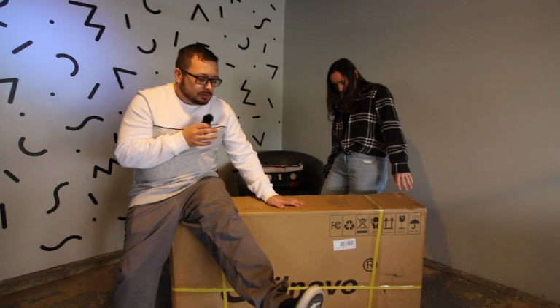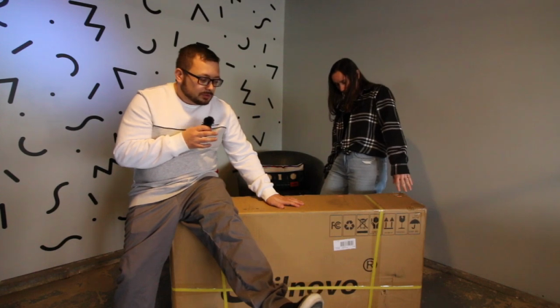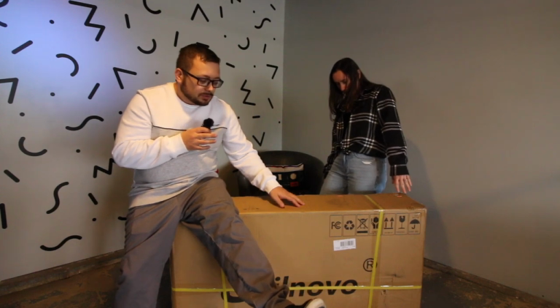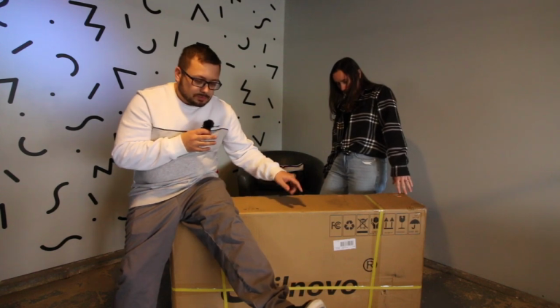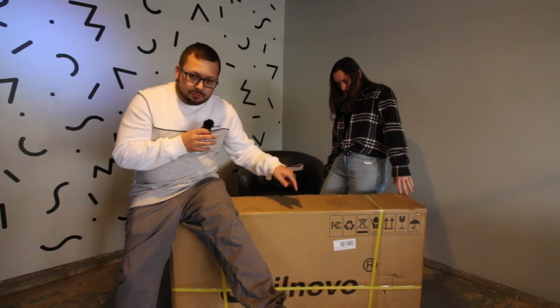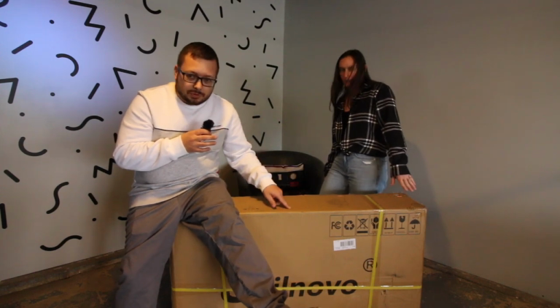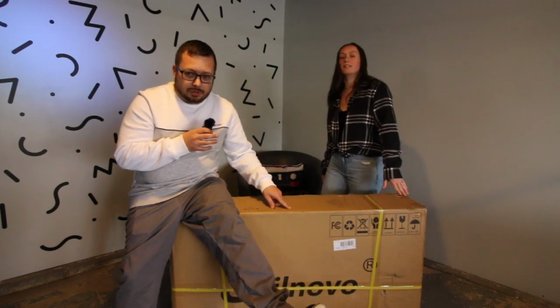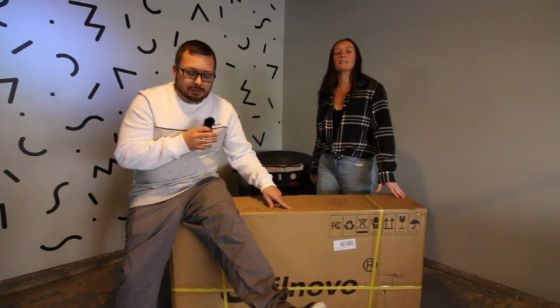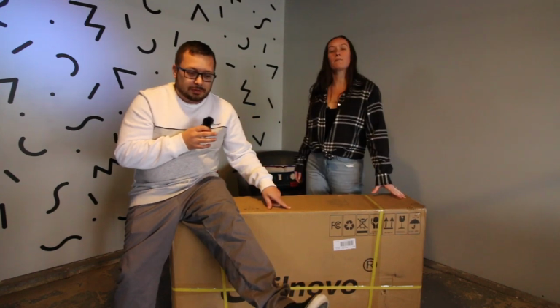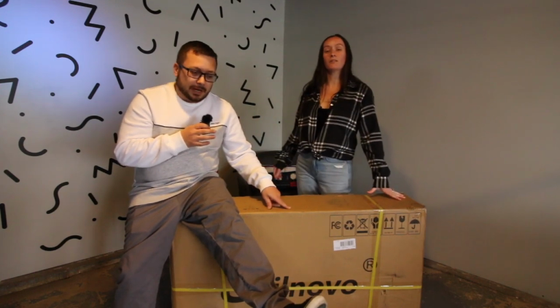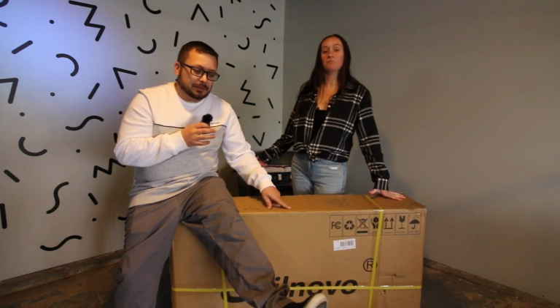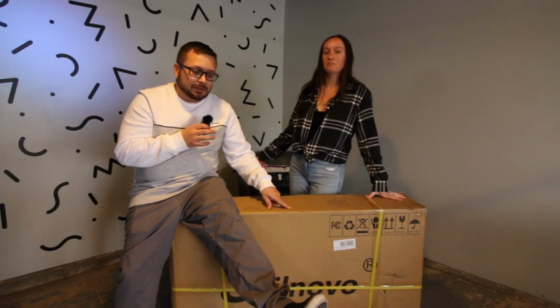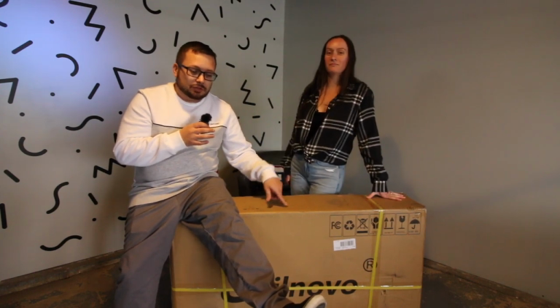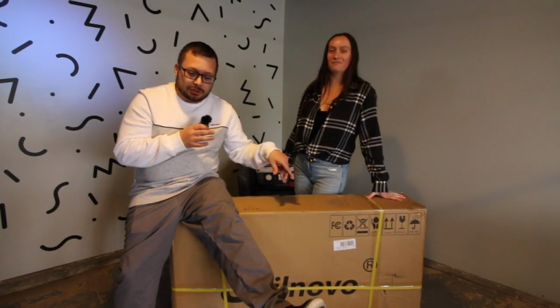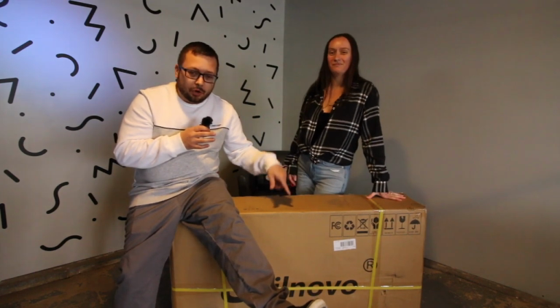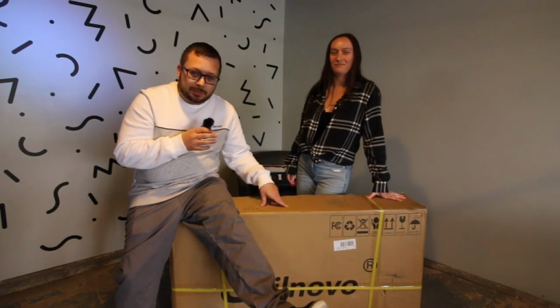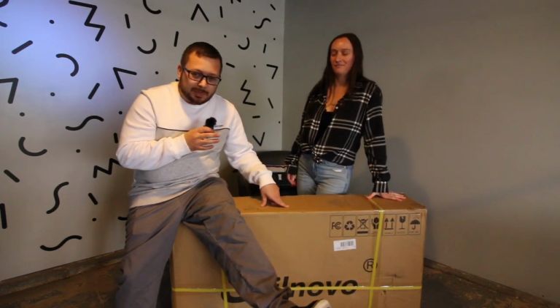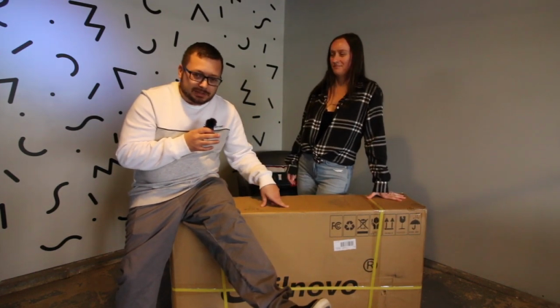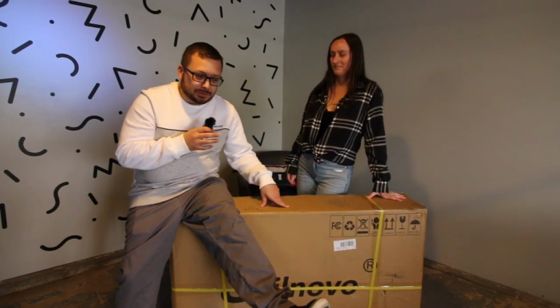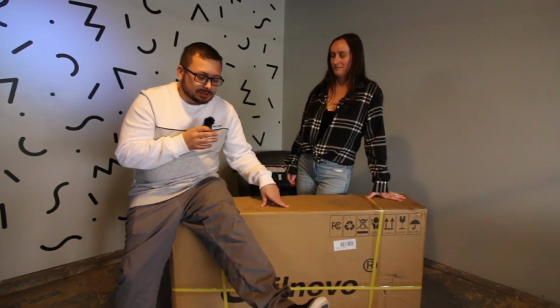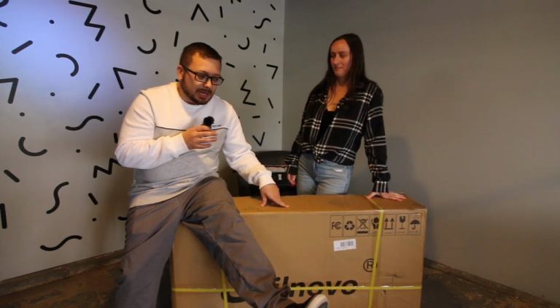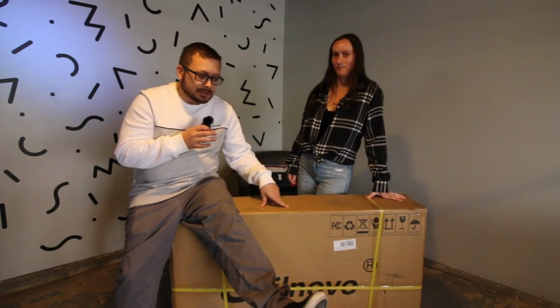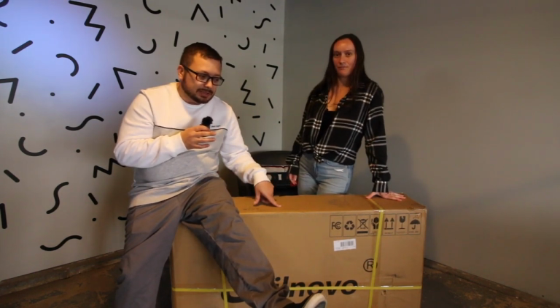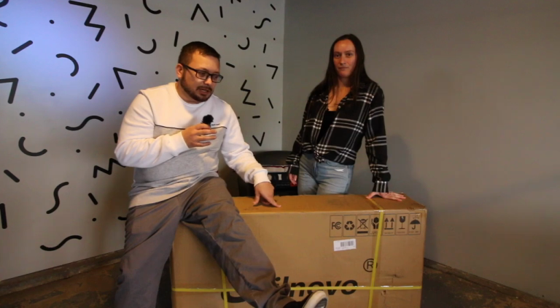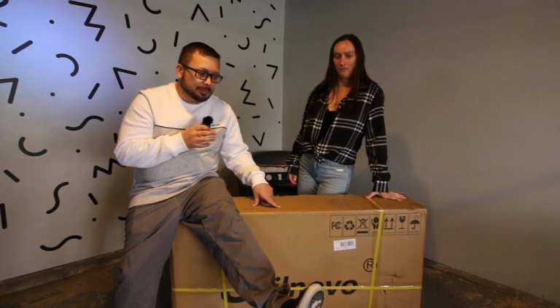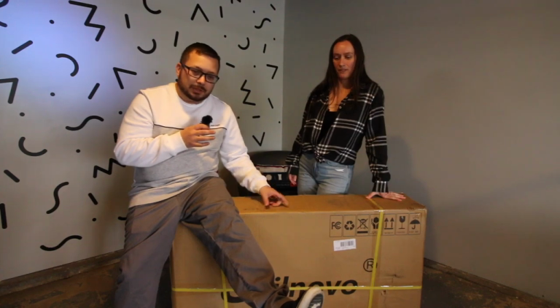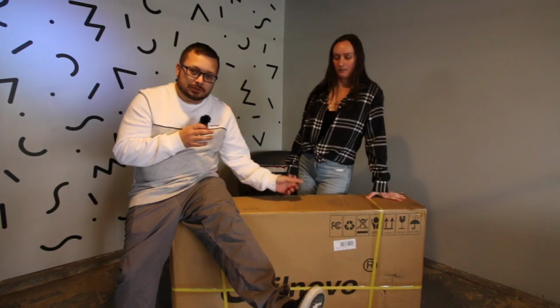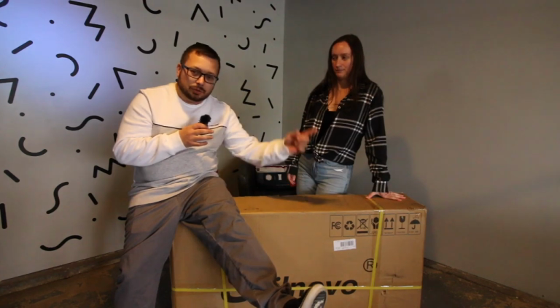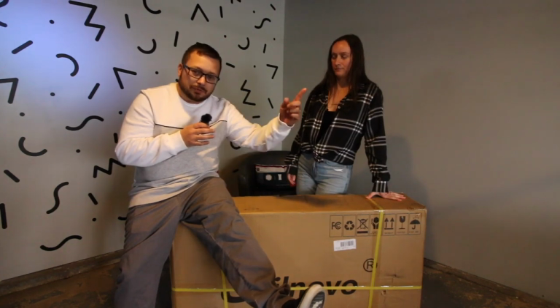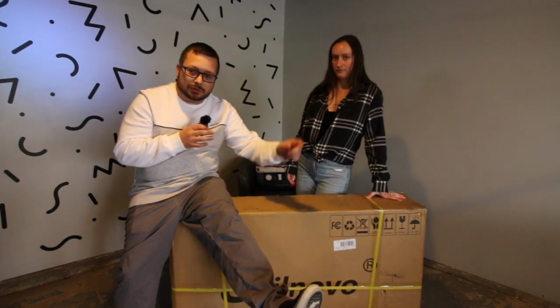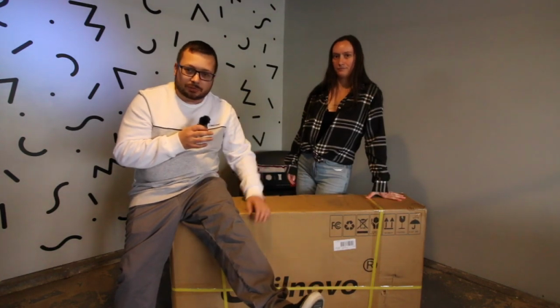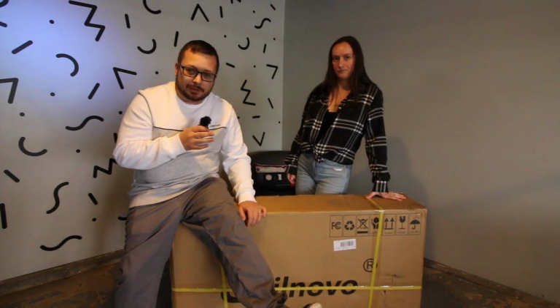We decided to get the cheapest full-featured bike we could find, and it was $550 for a Sail Novo. So let's open up this box, see what's inside, get it set up, and do our first test ride.